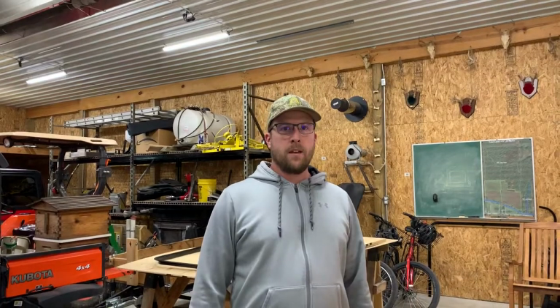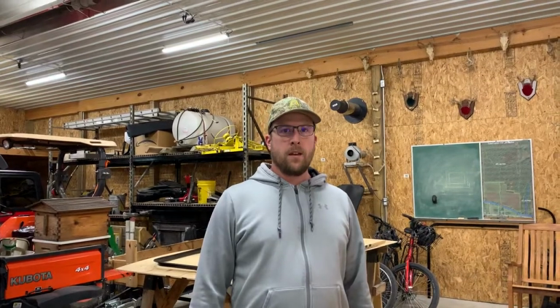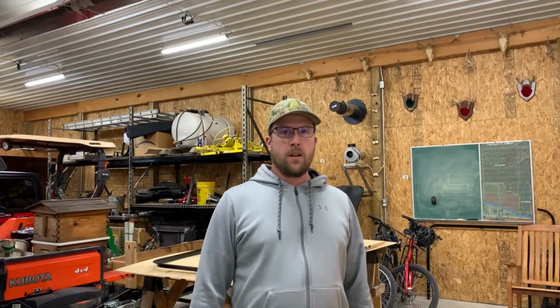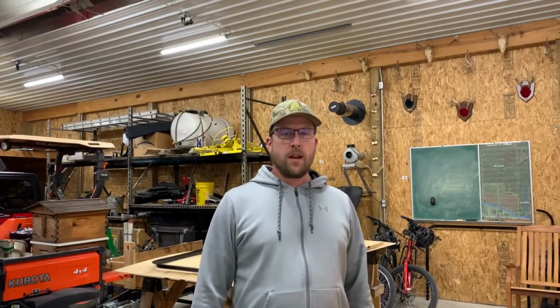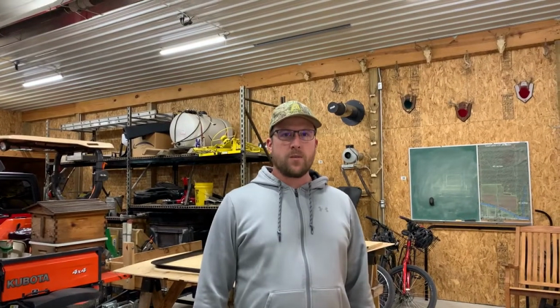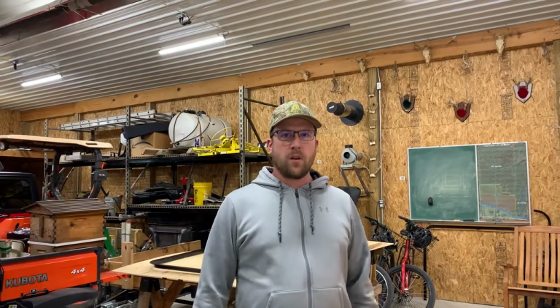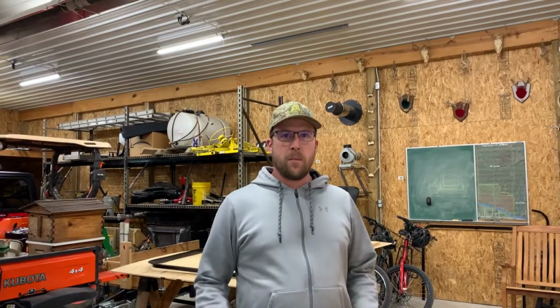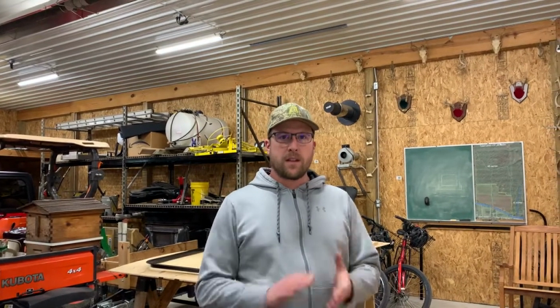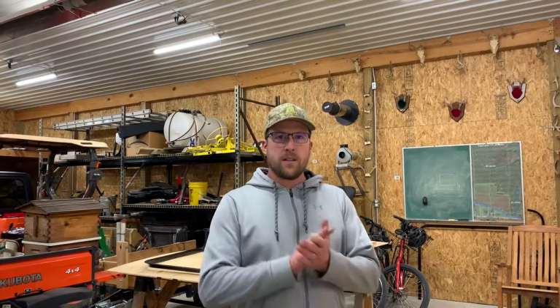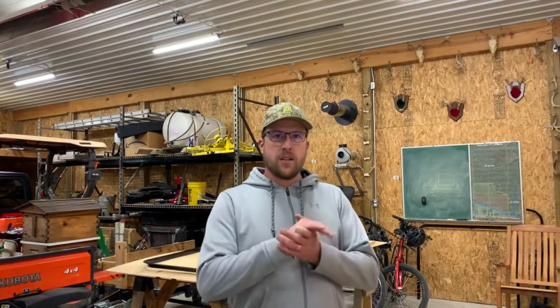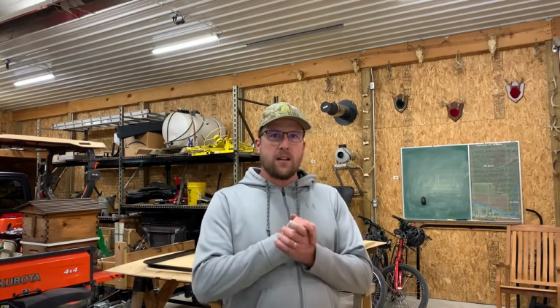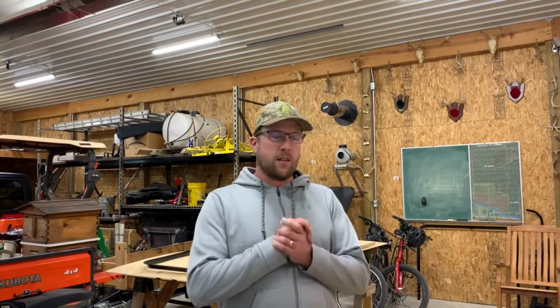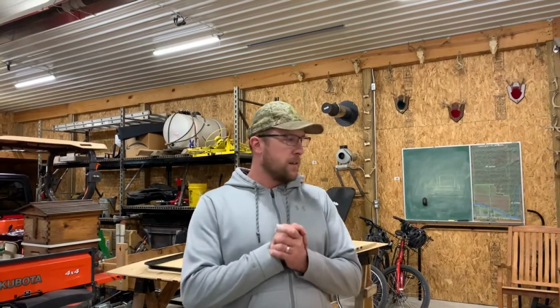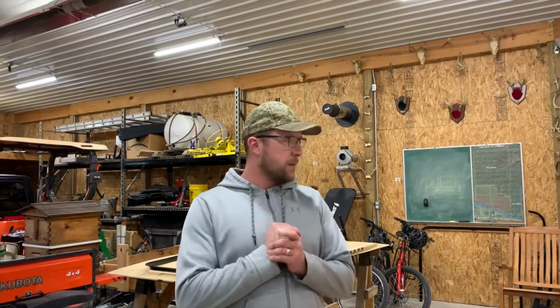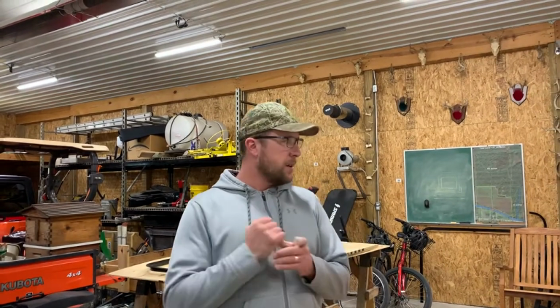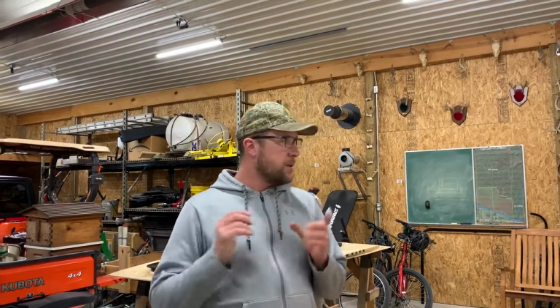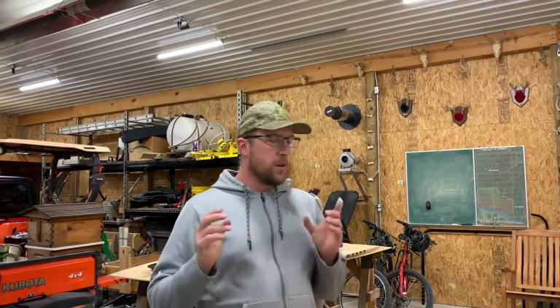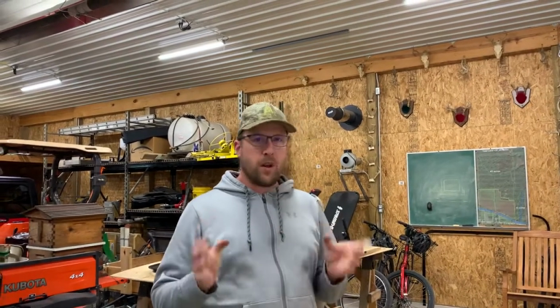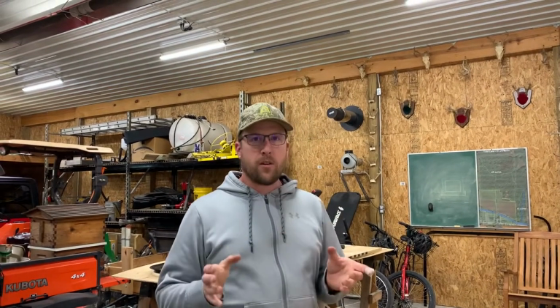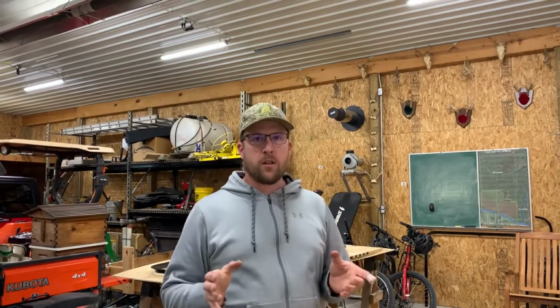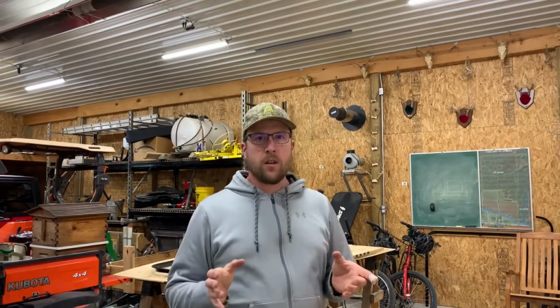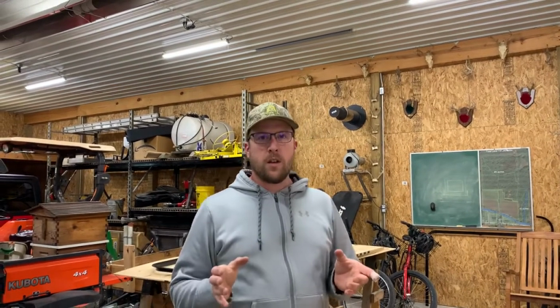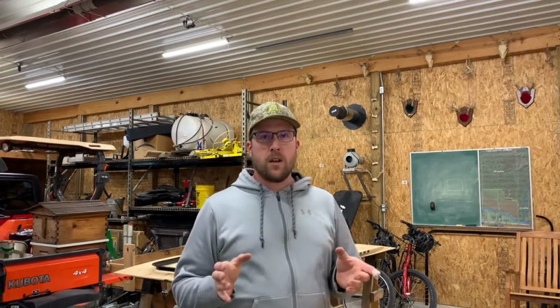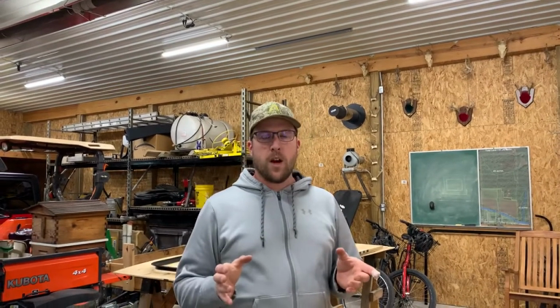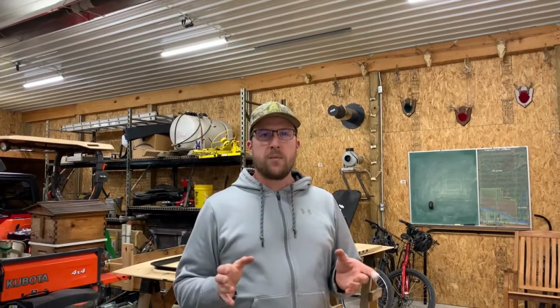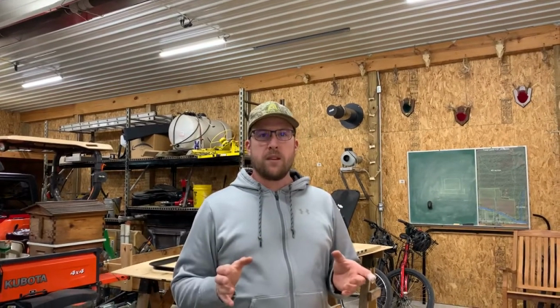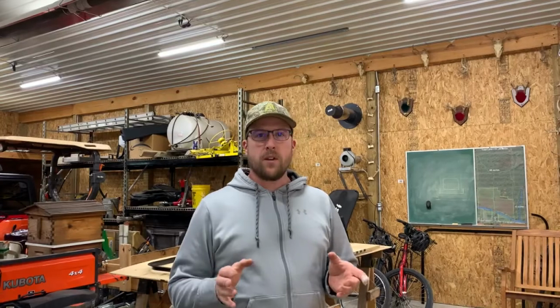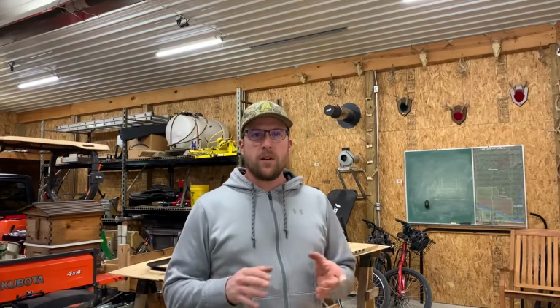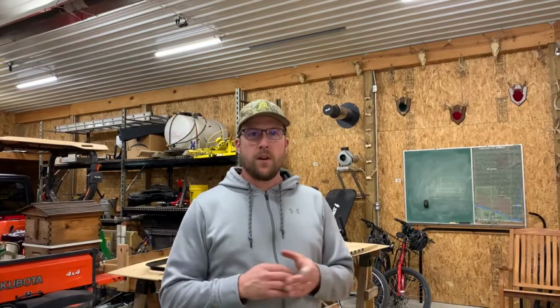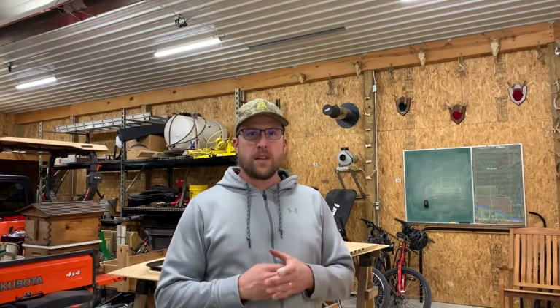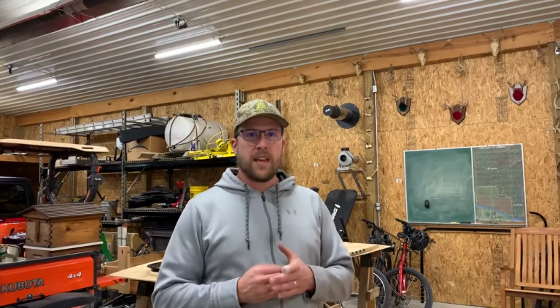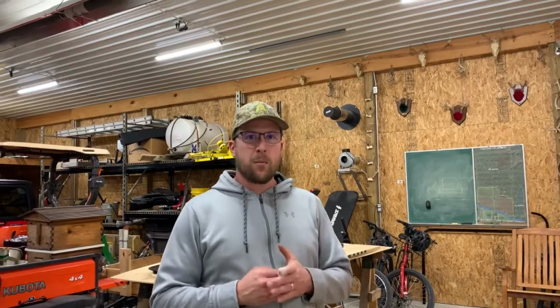Alright guys, welcome back to the channel. I'm gonna do another update video on the camper.